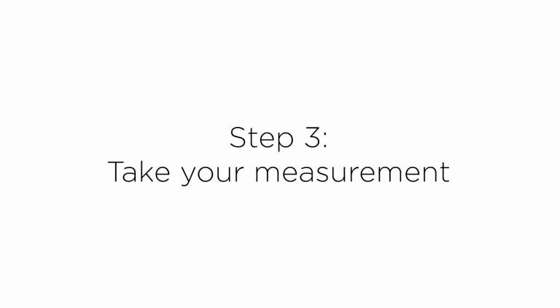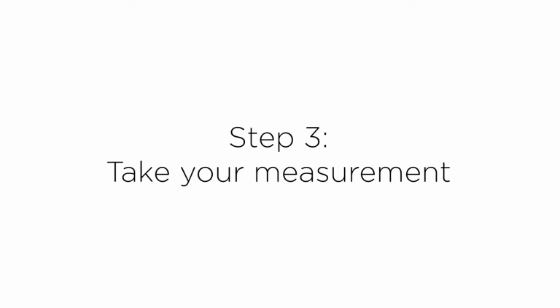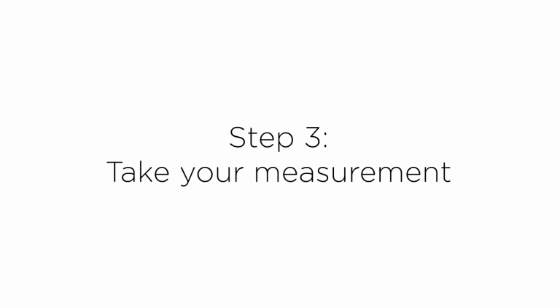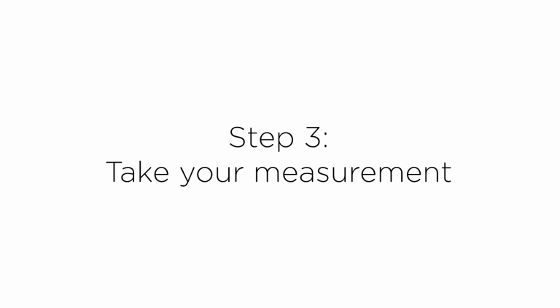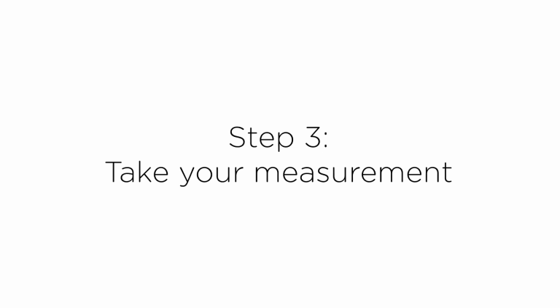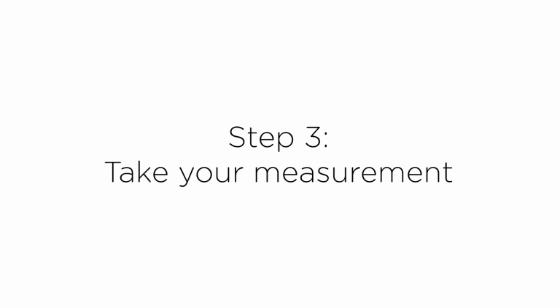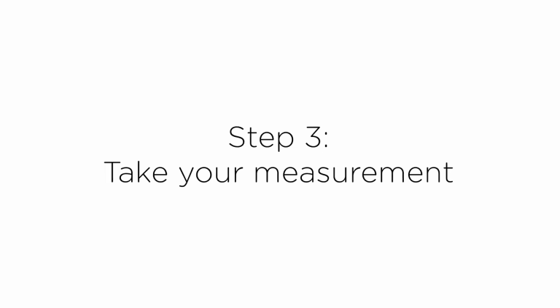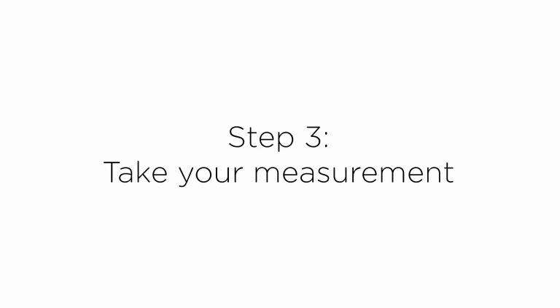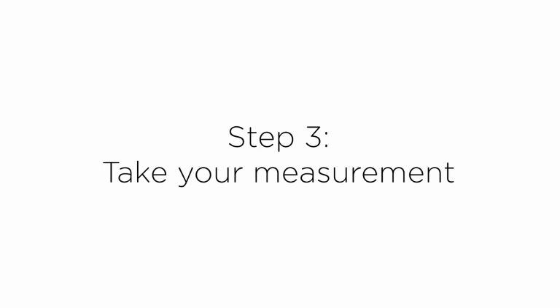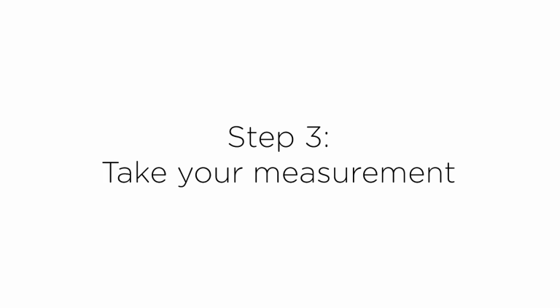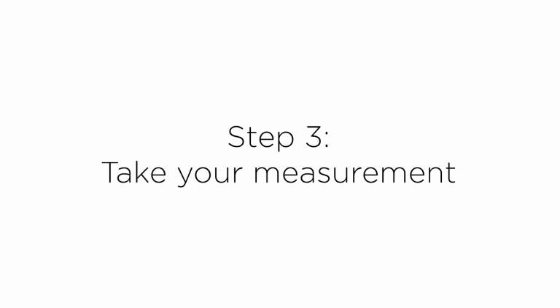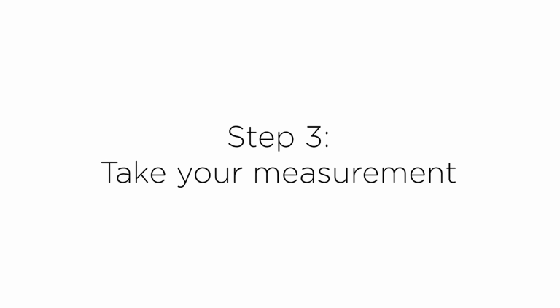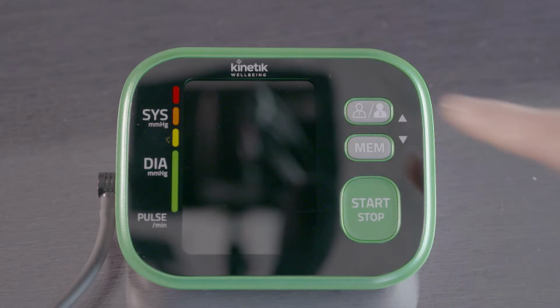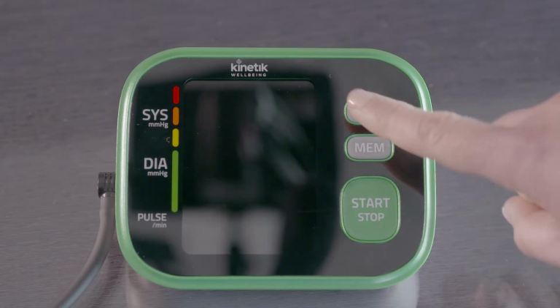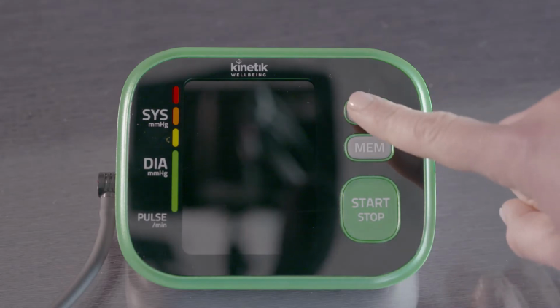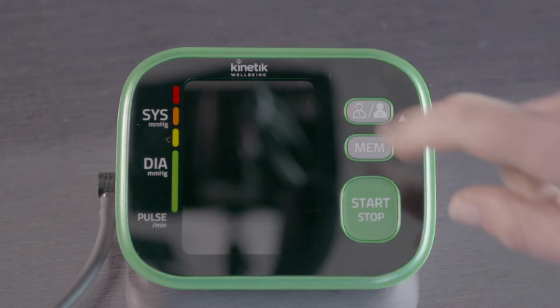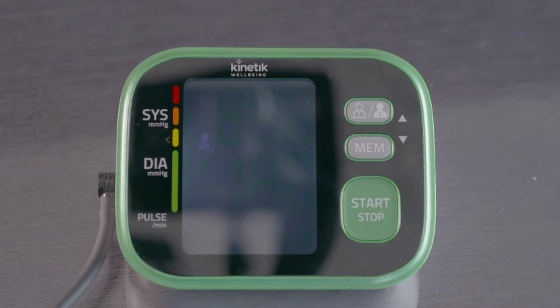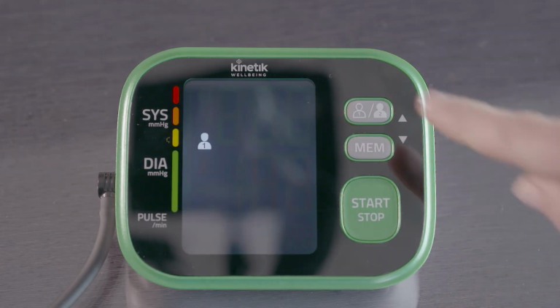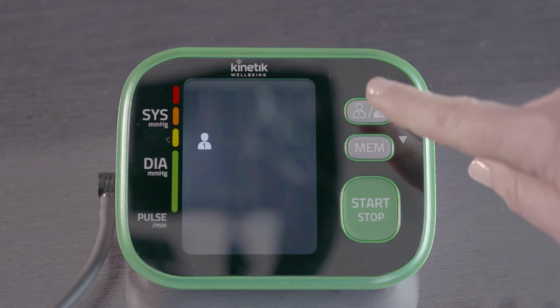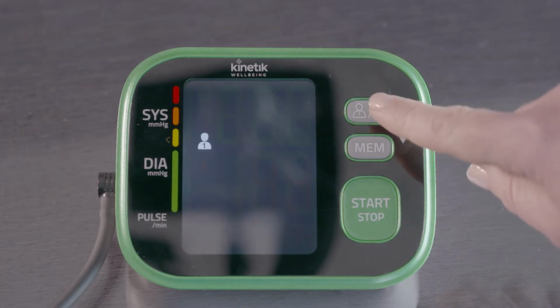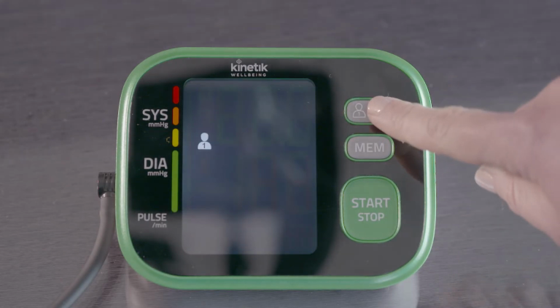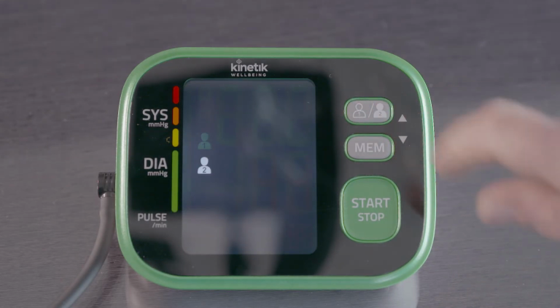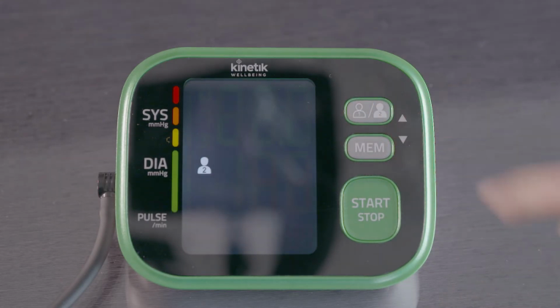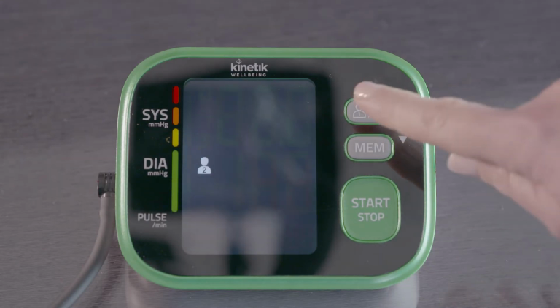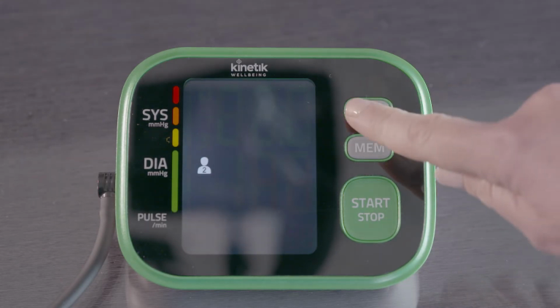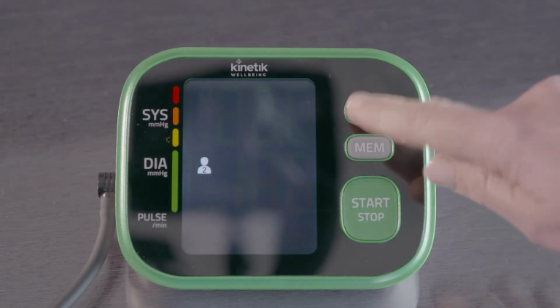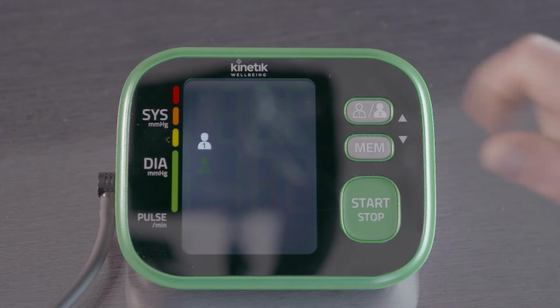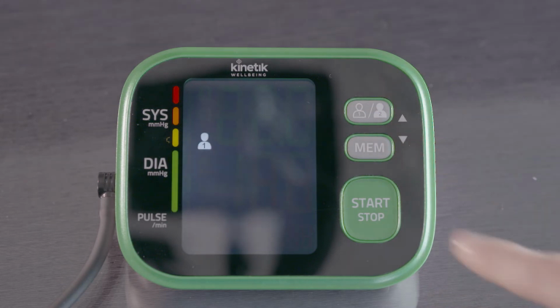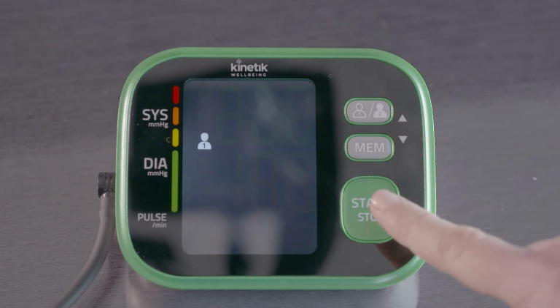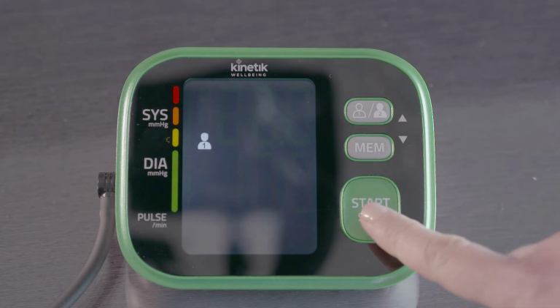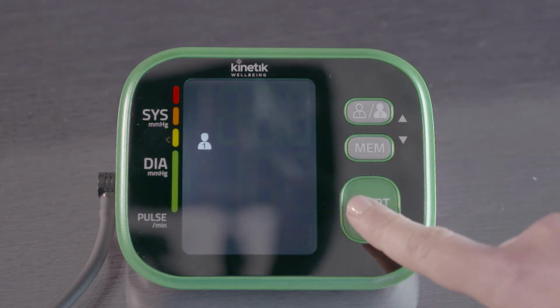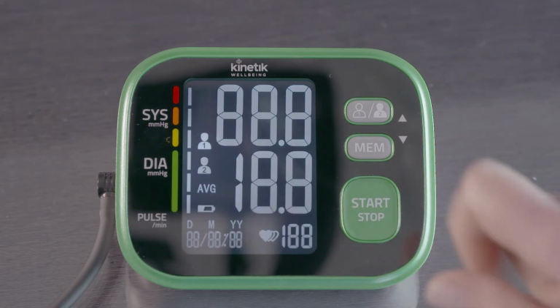Step three: take your measurement. Select user and press start. Don't talk and relax as the cuff inflates.